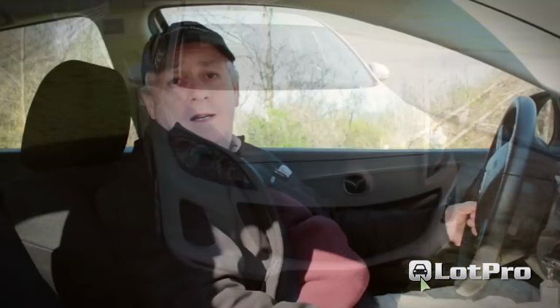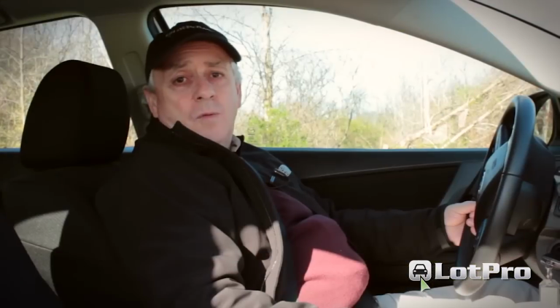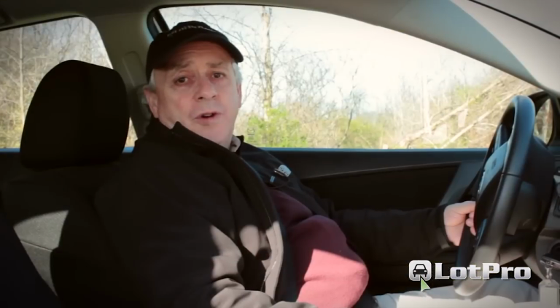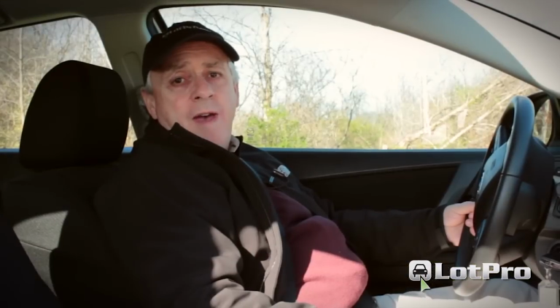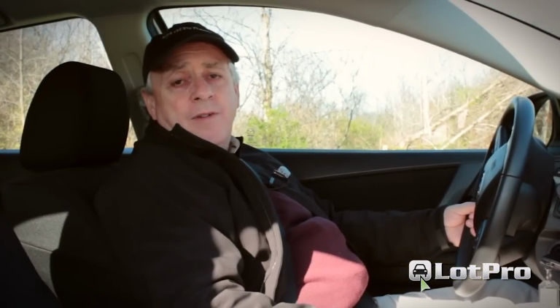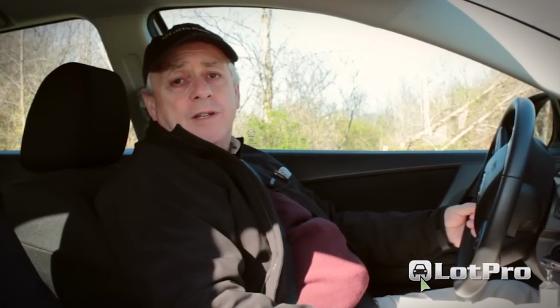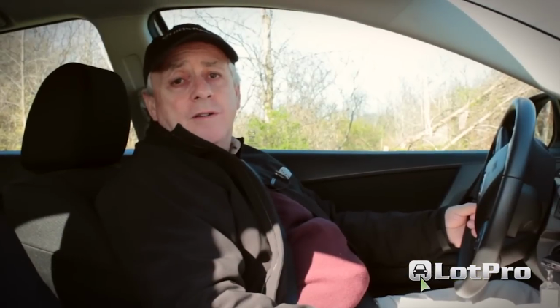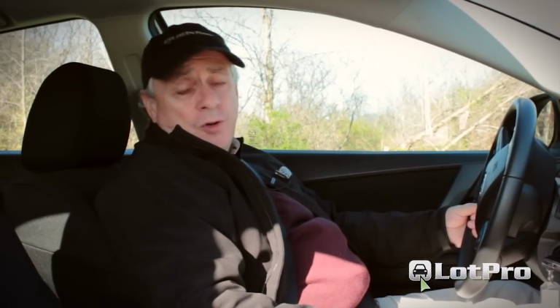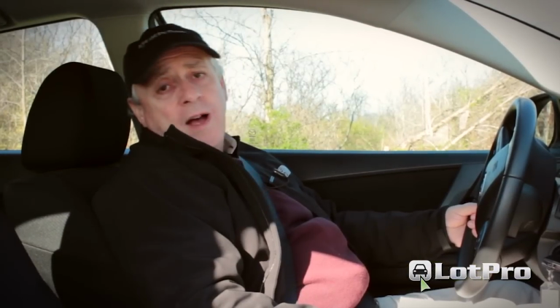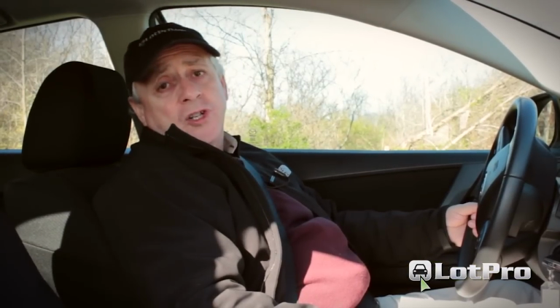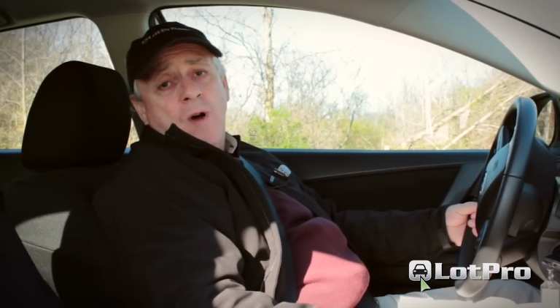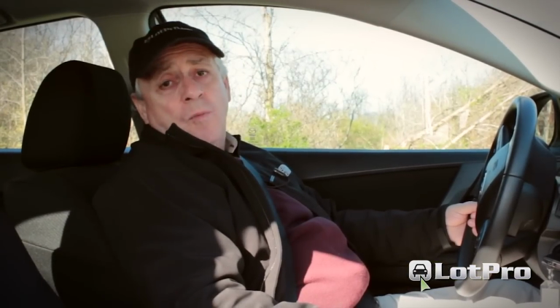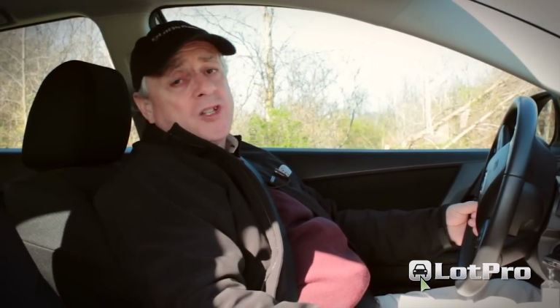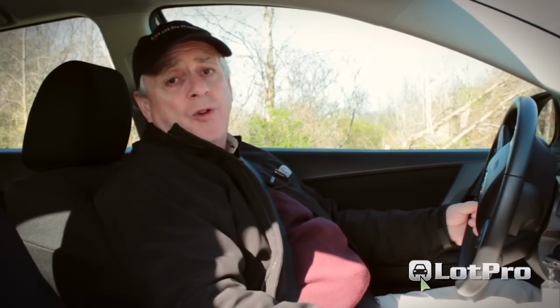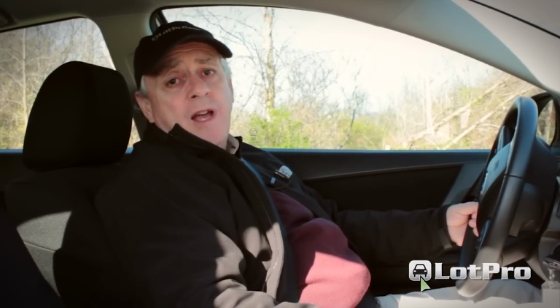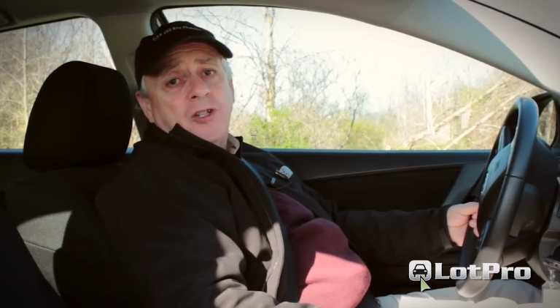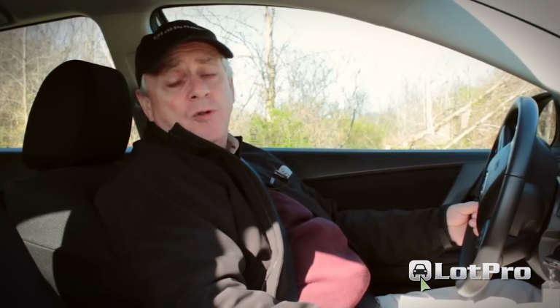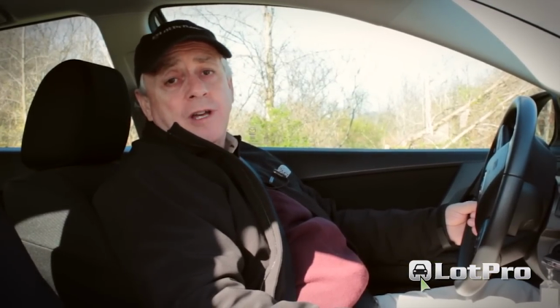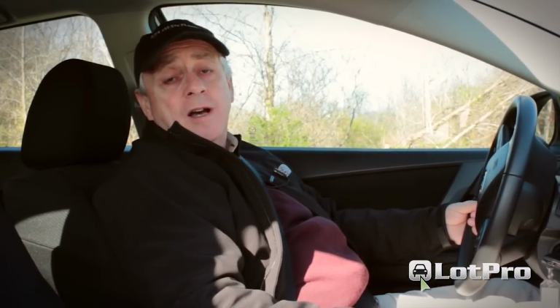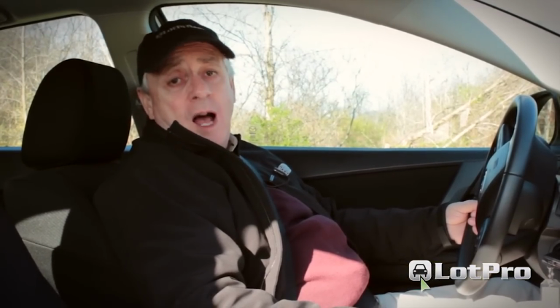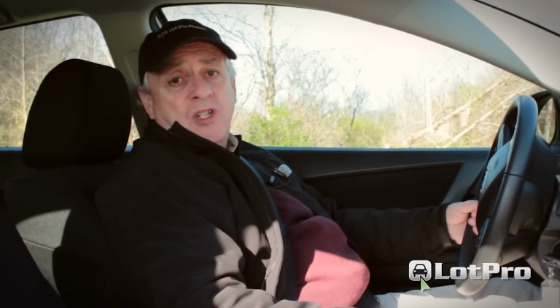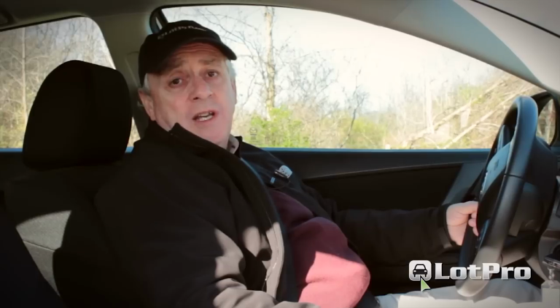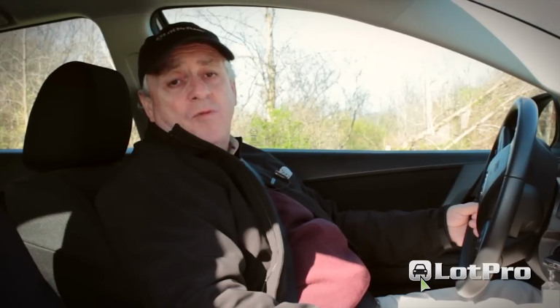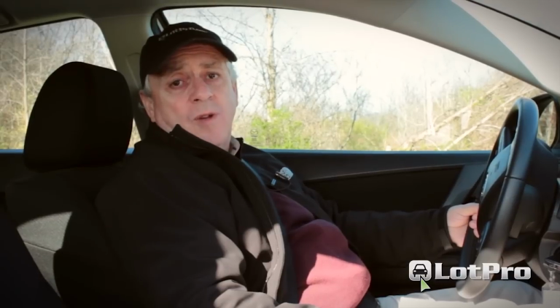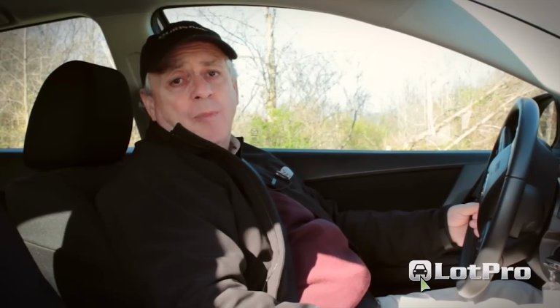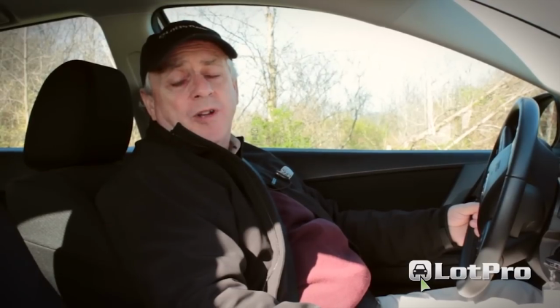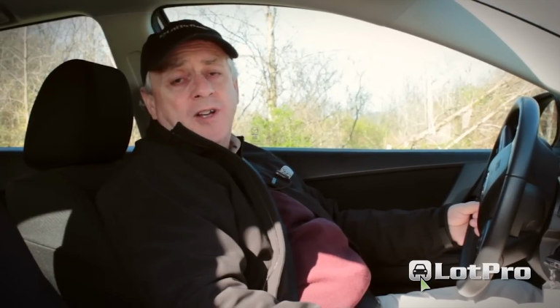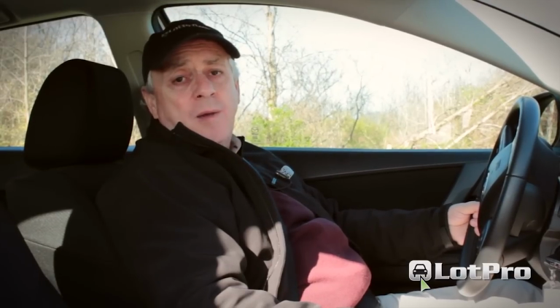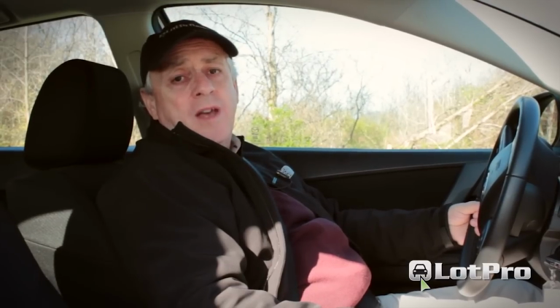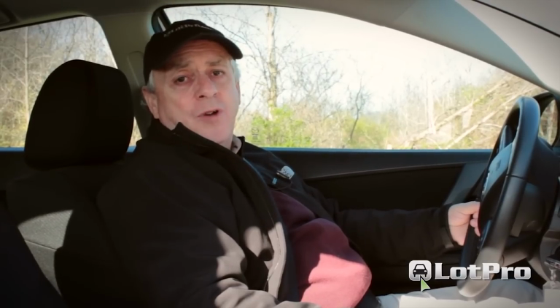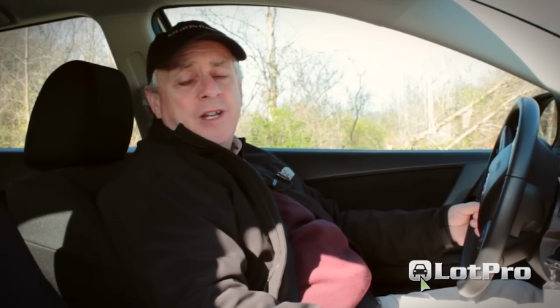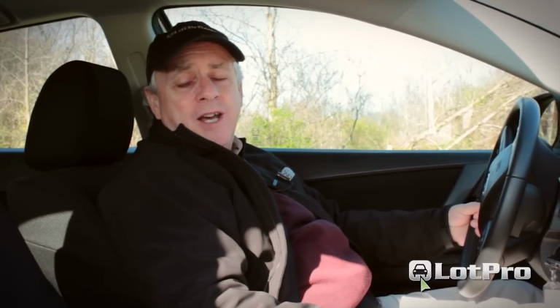Well, there you have it — the 2012 Mazda 3i Touring. I'm Steve from LotPro.com. Have a great day.